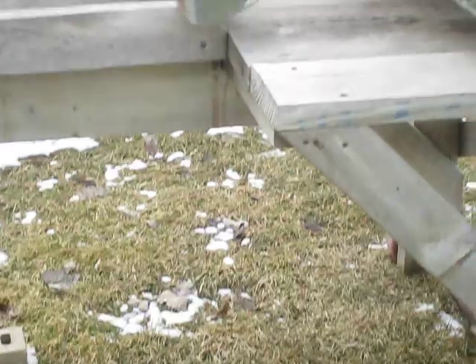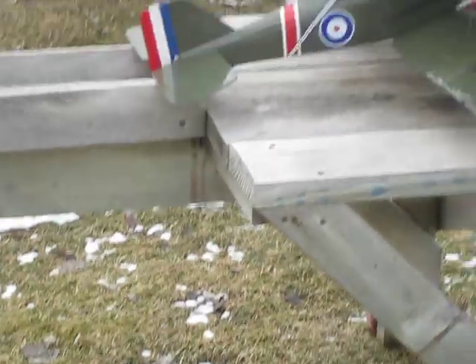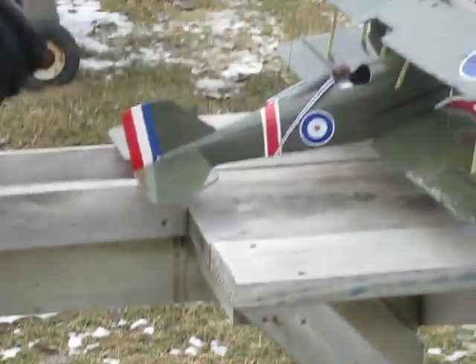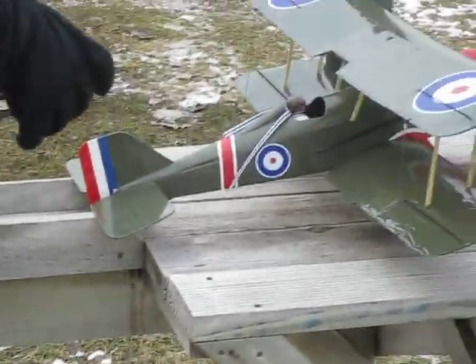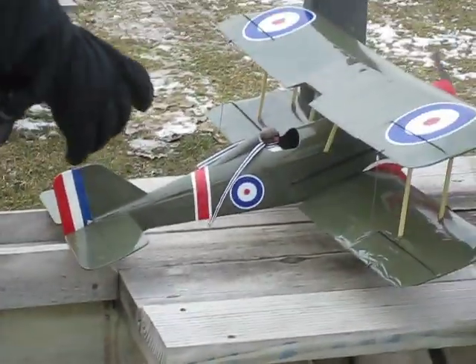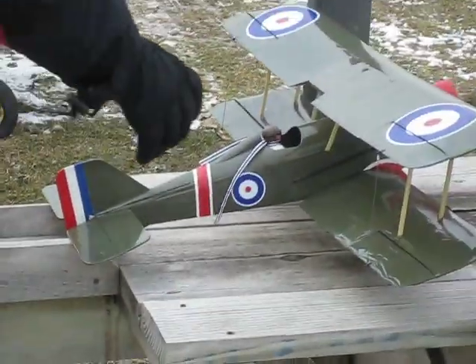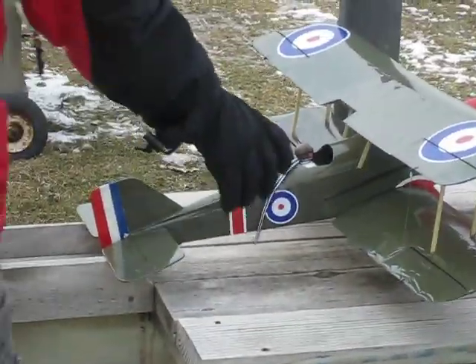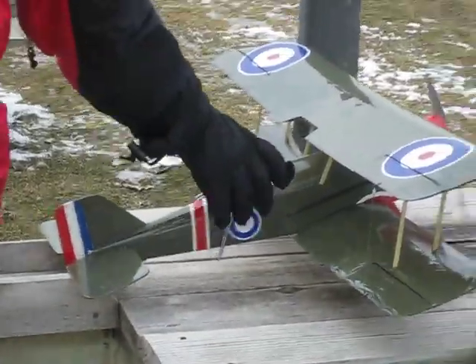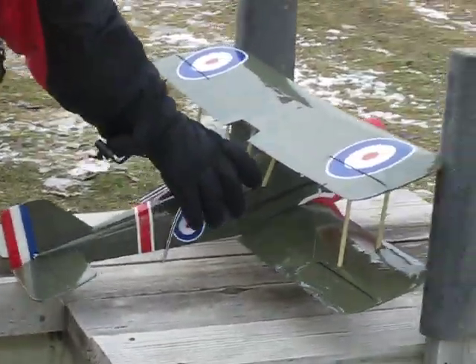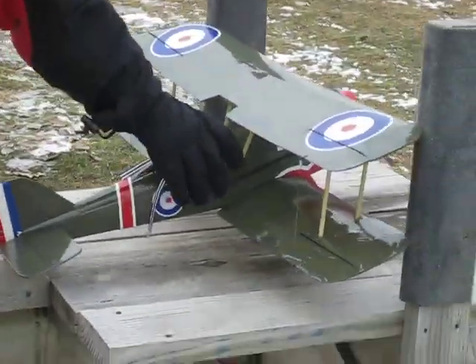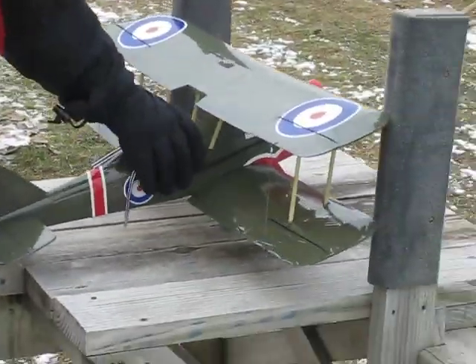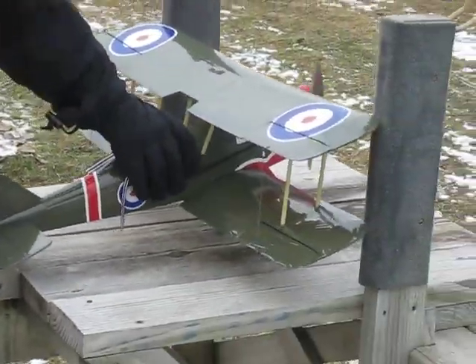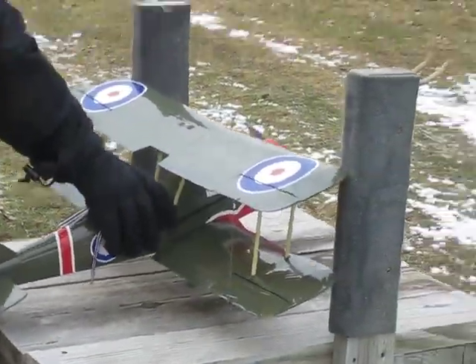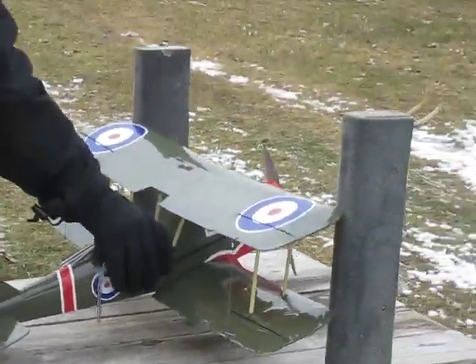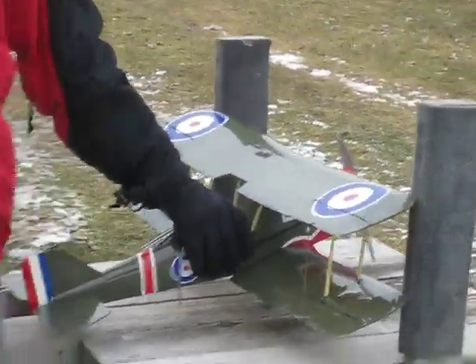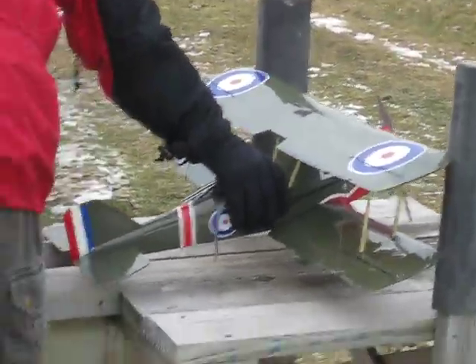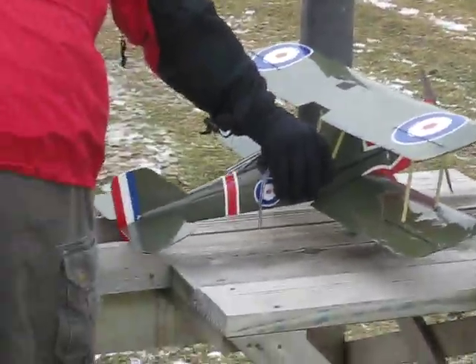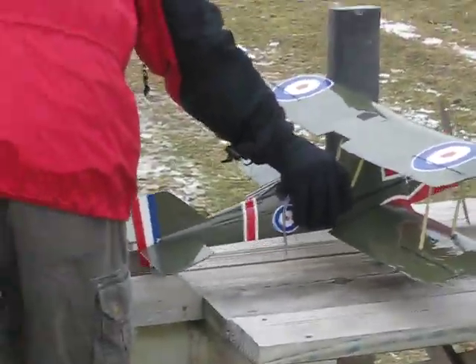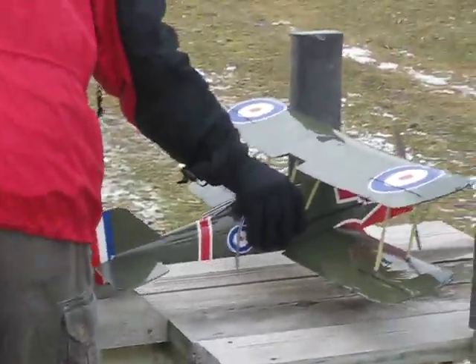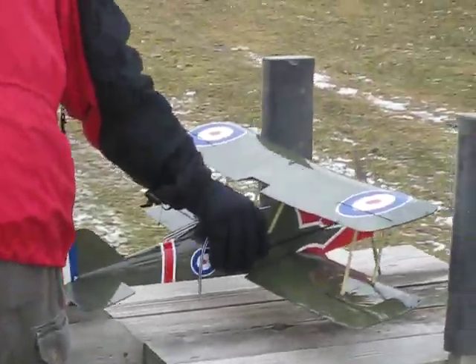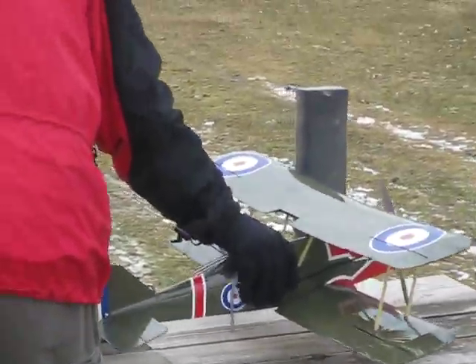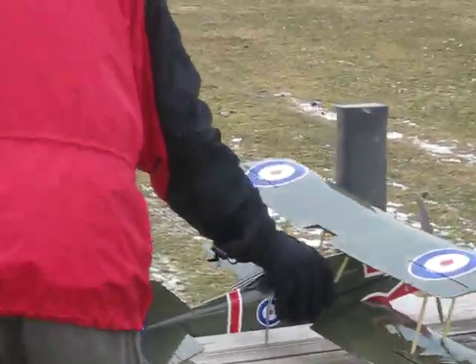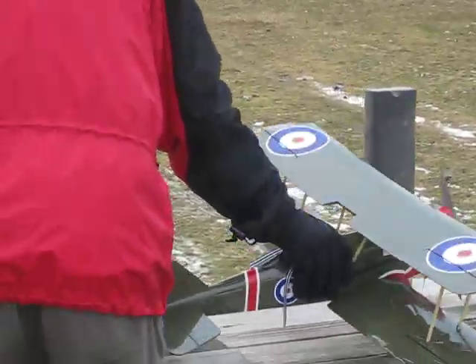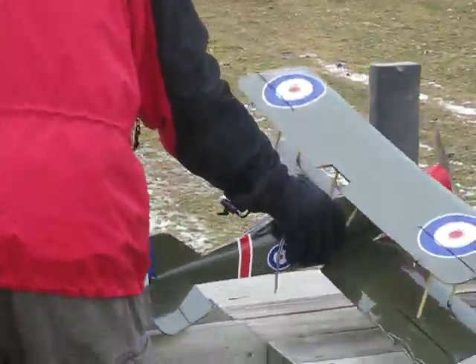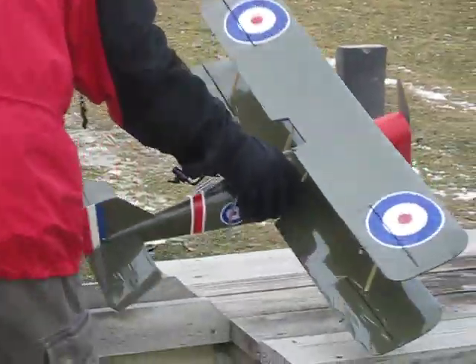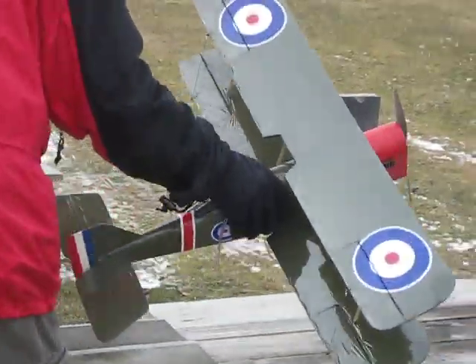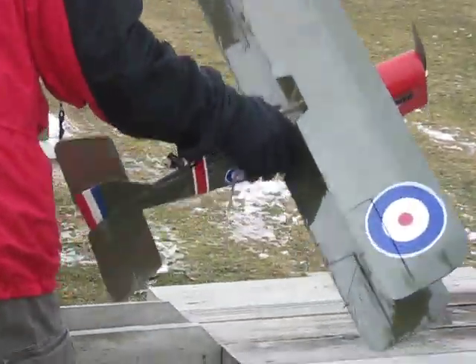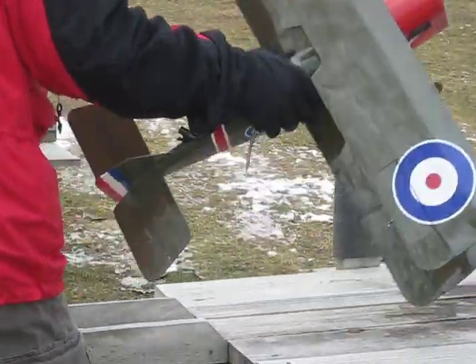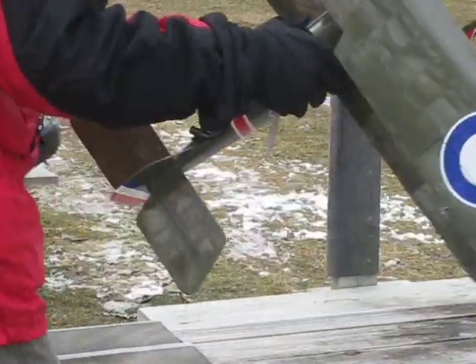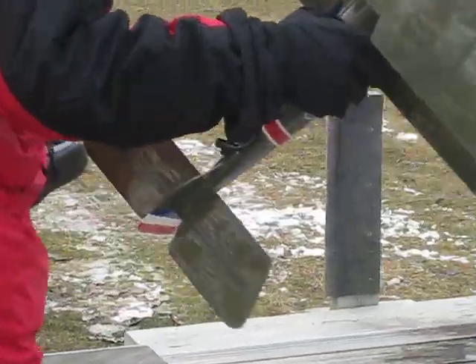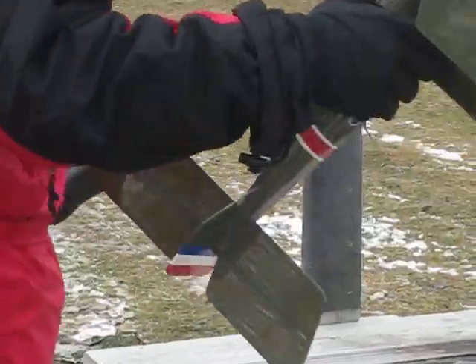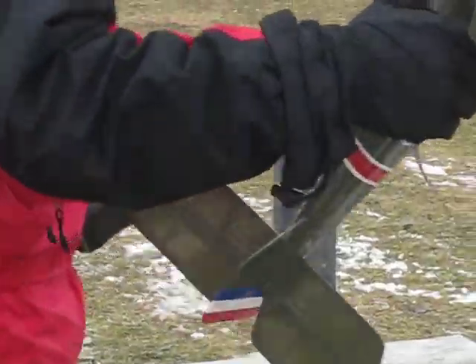Yeah, this thing — I guess they call this a large electric. I didn't think it was that big.